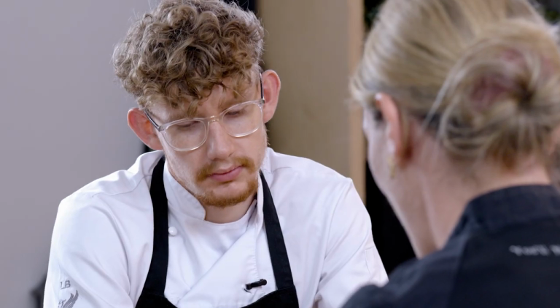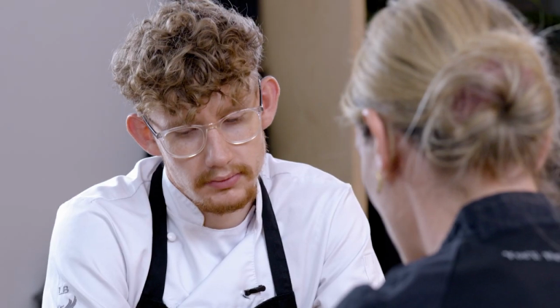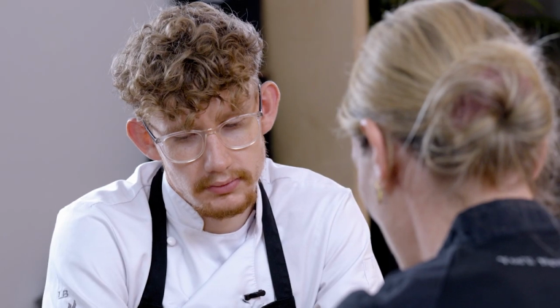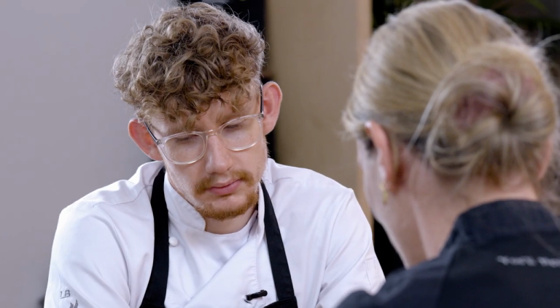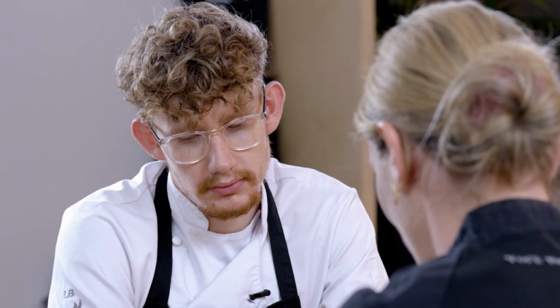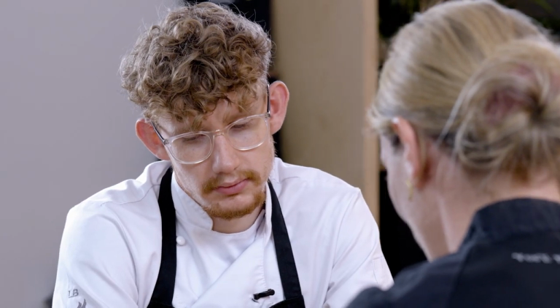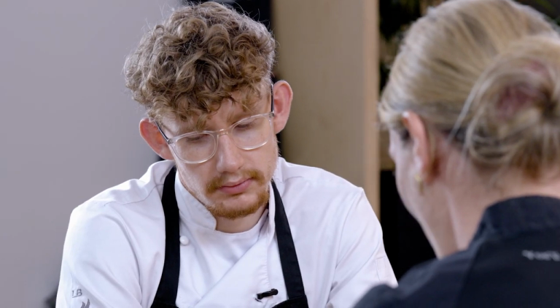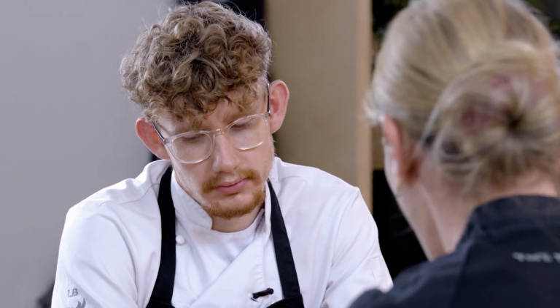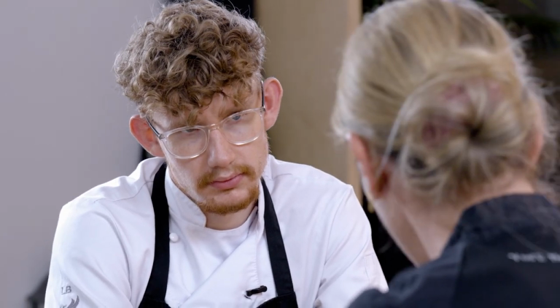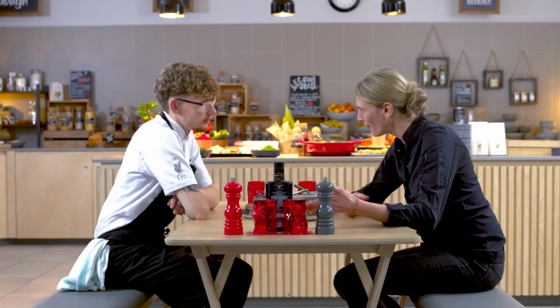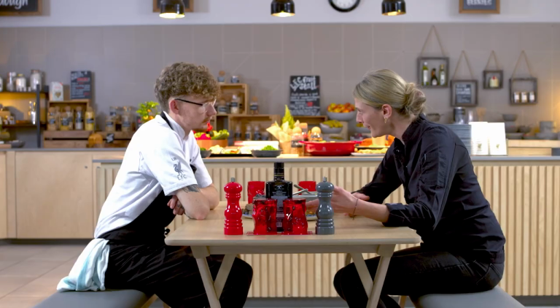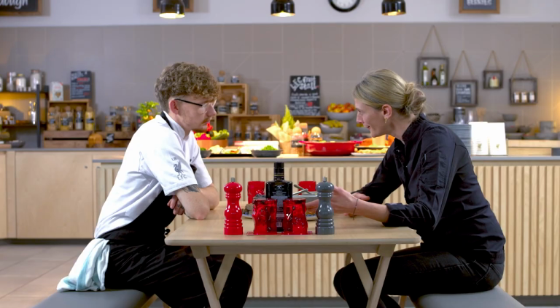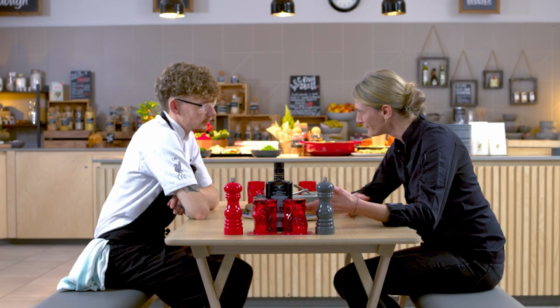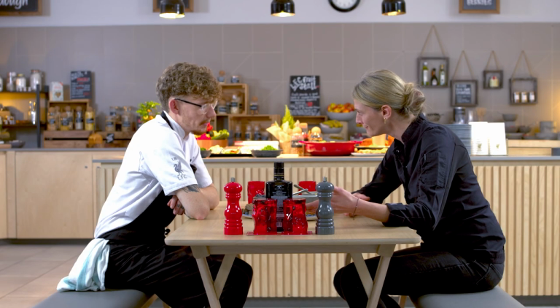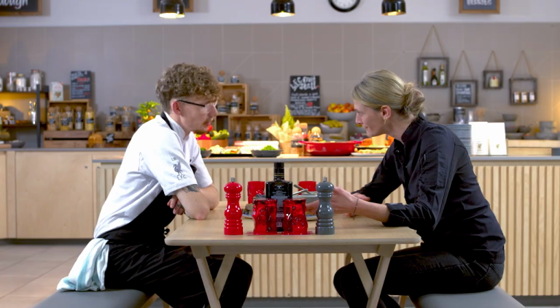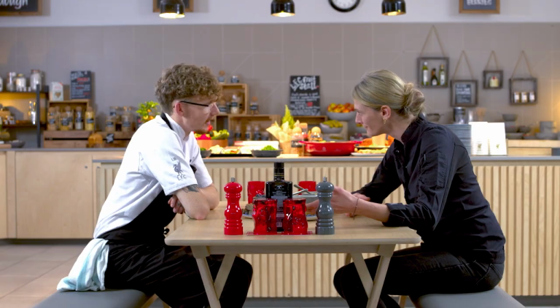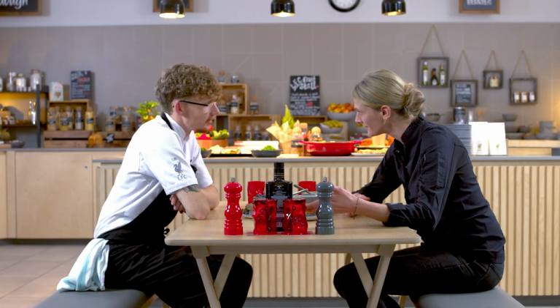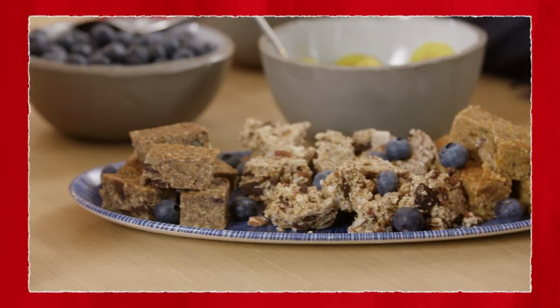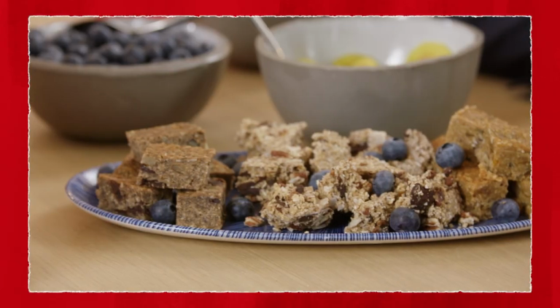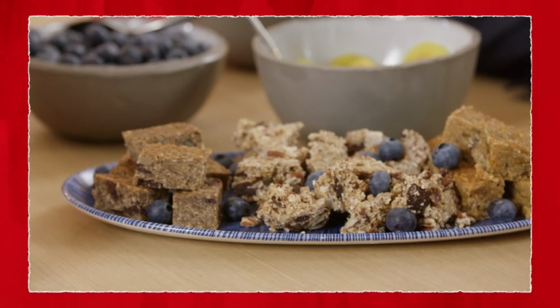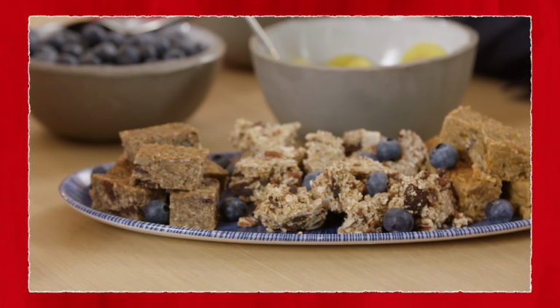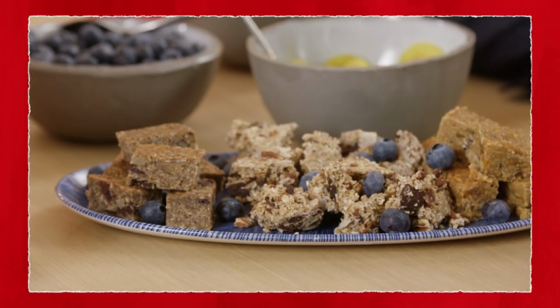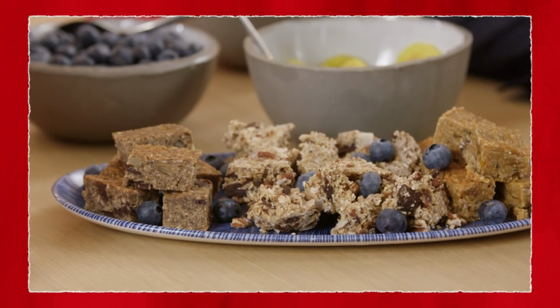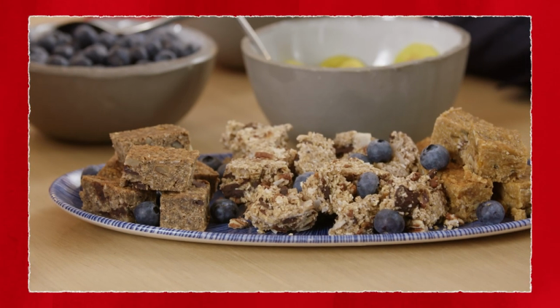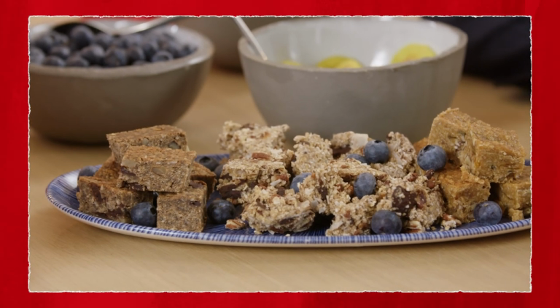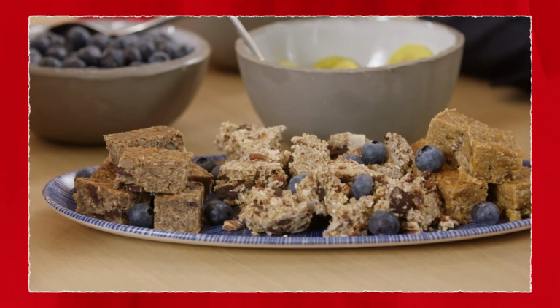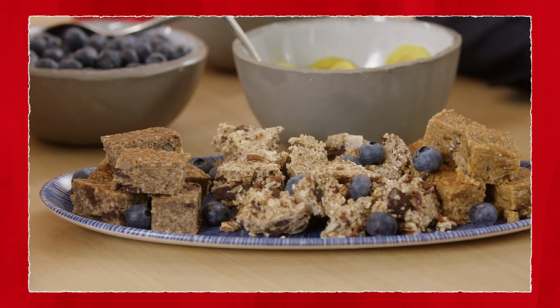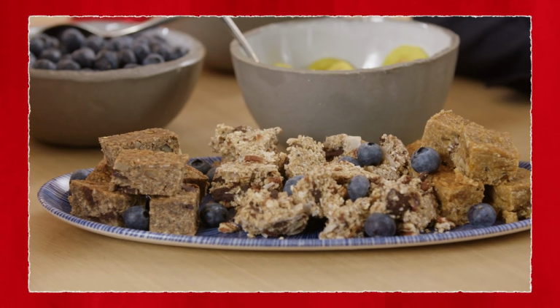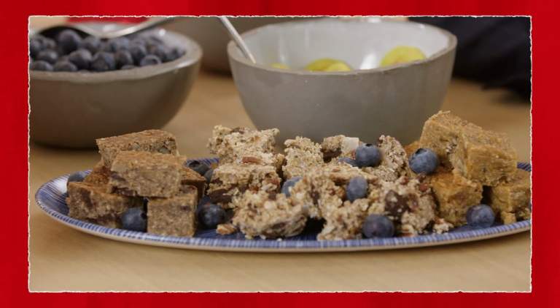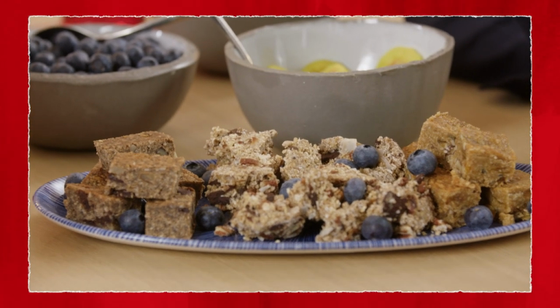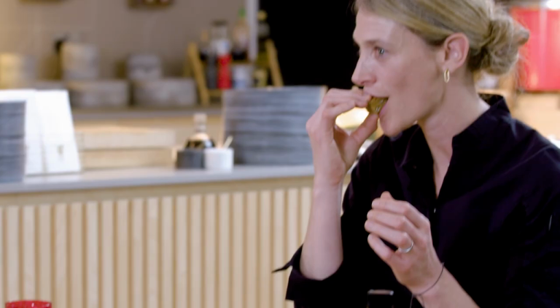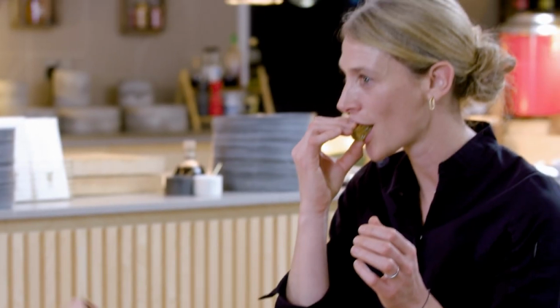Flapjacks — or power bars as we call them — very tasty, something low in sugar and high in fibre.